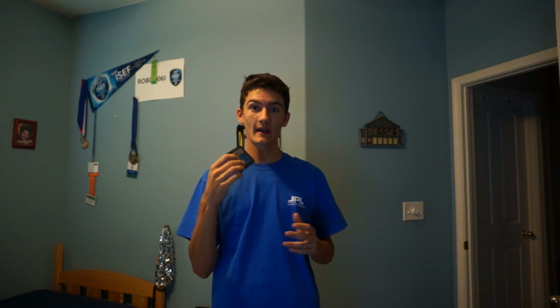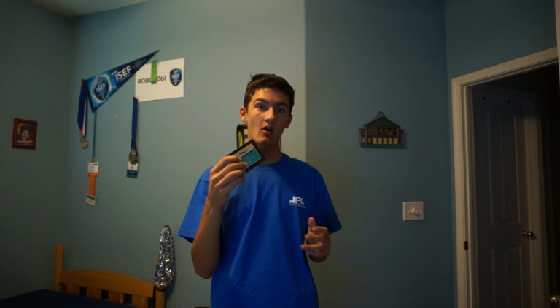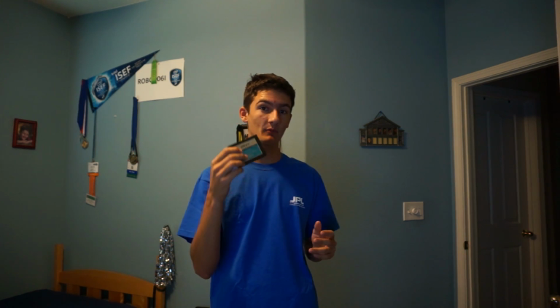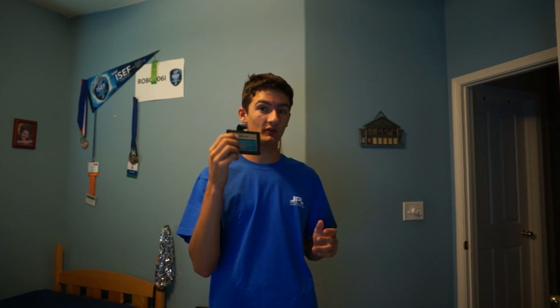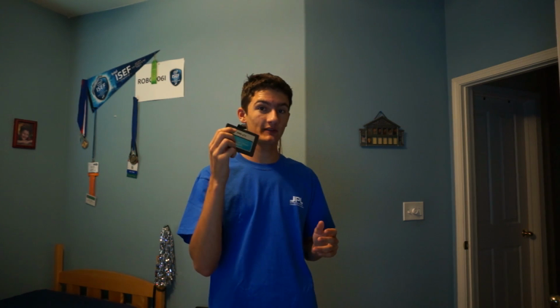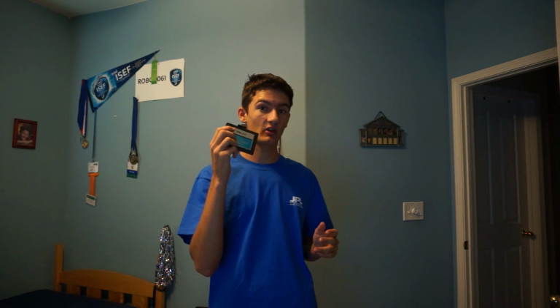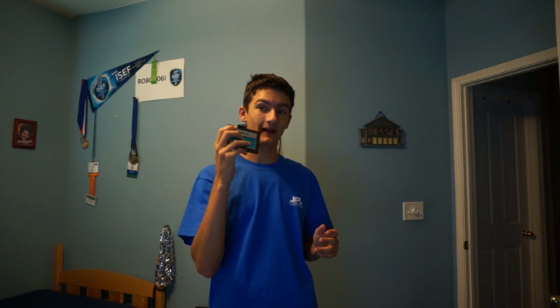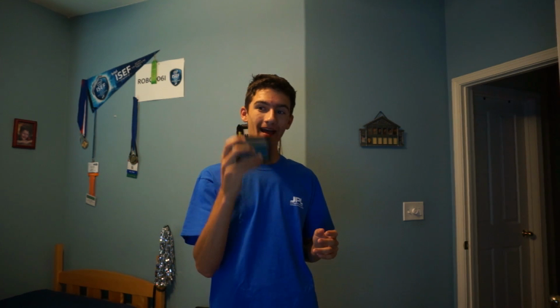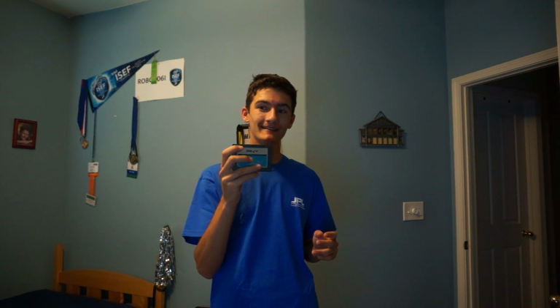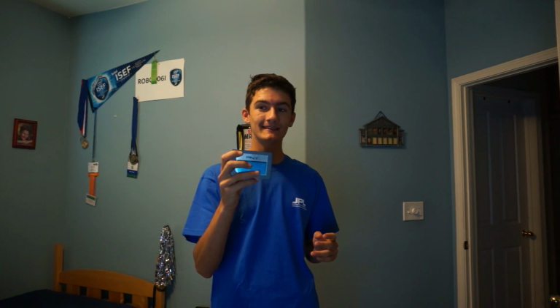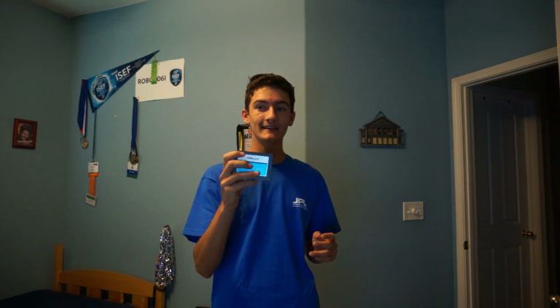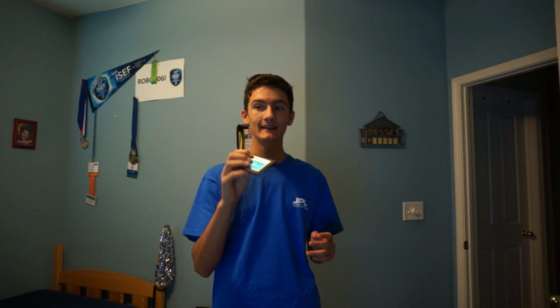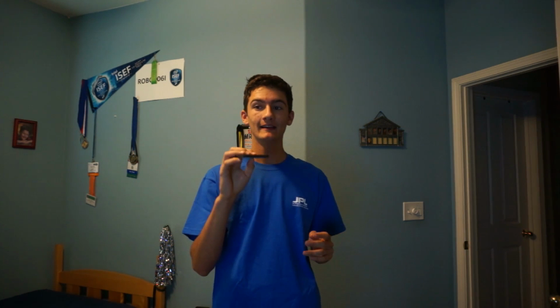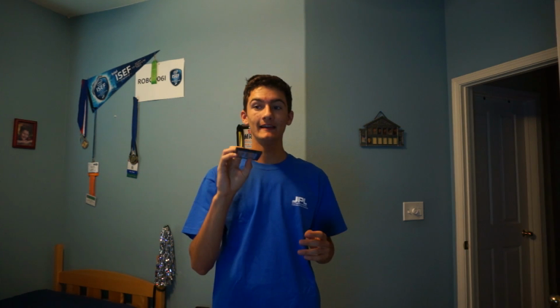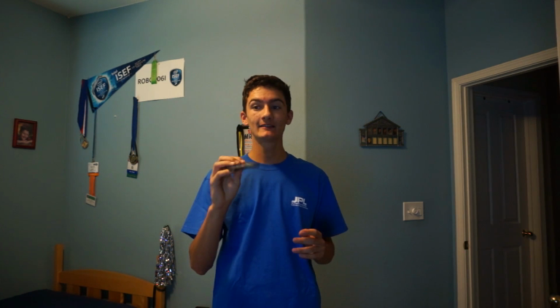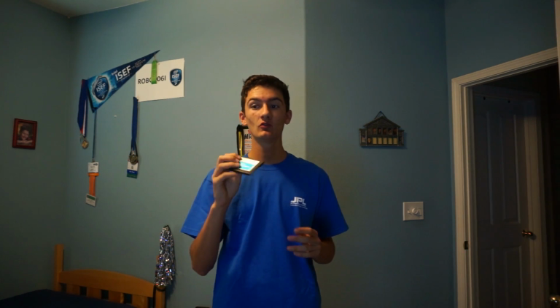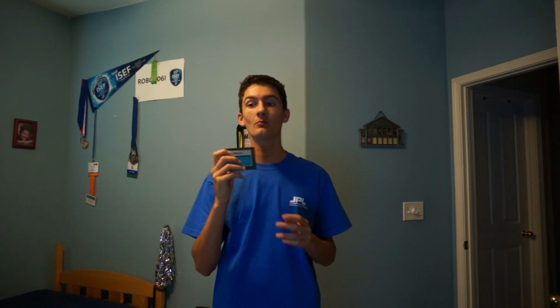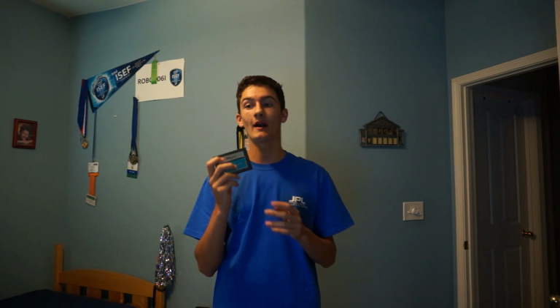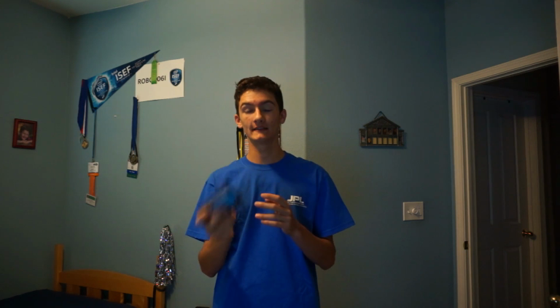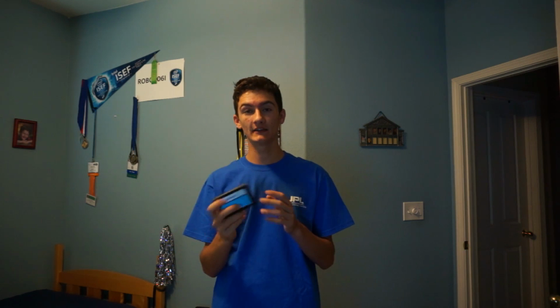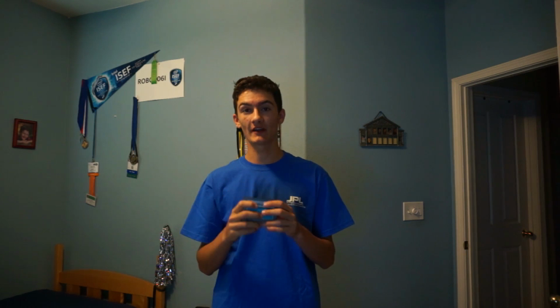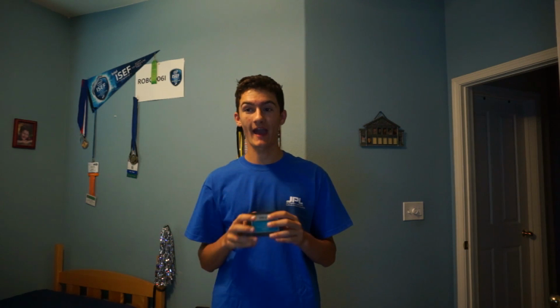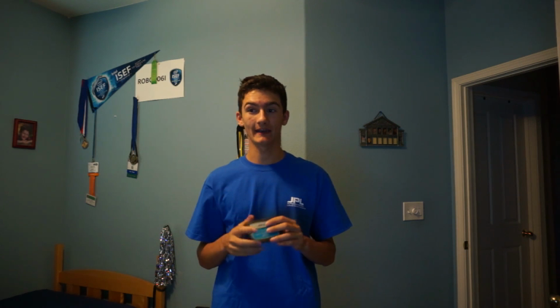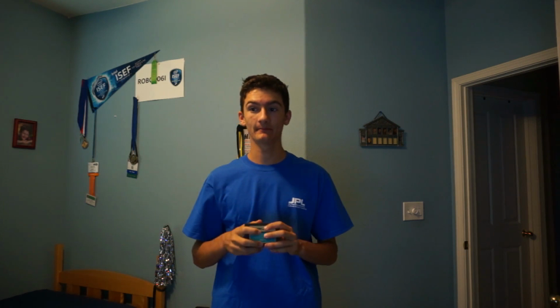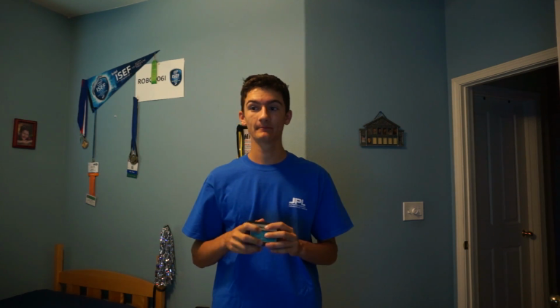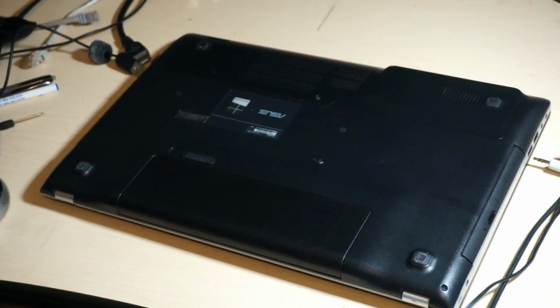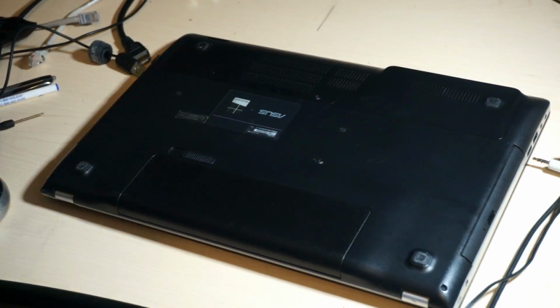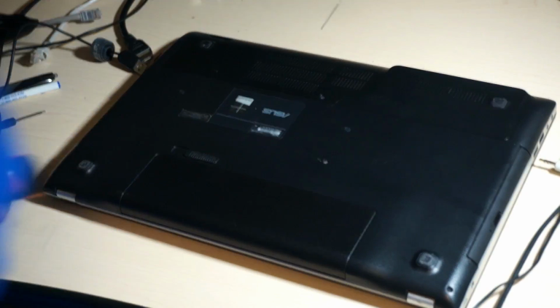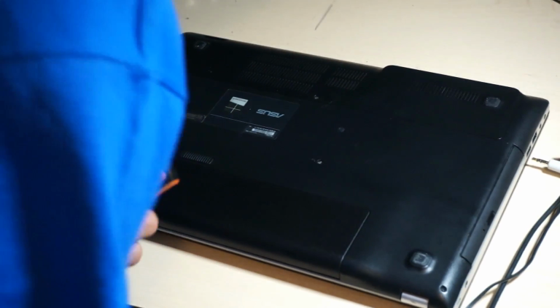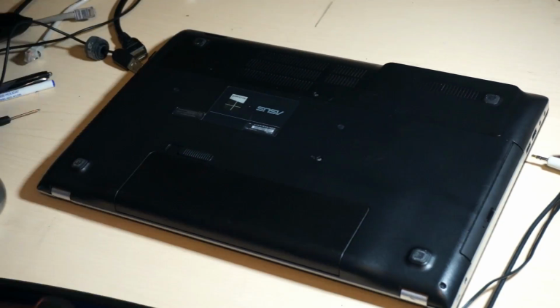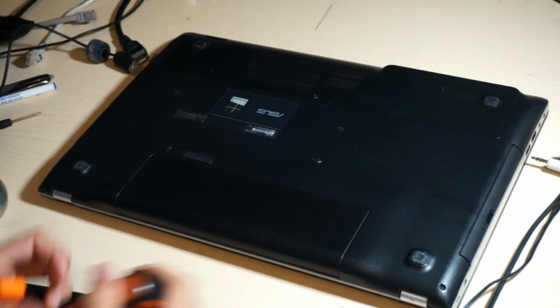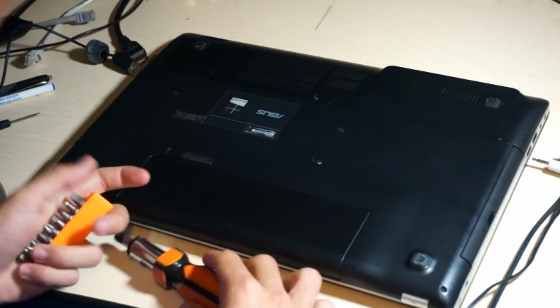Right now I'm going to install my SSD into my CD drive caddy.